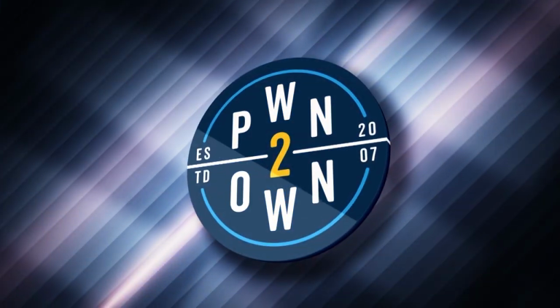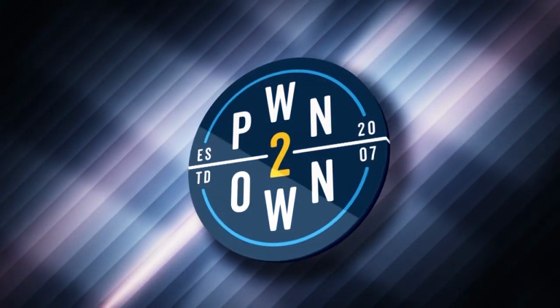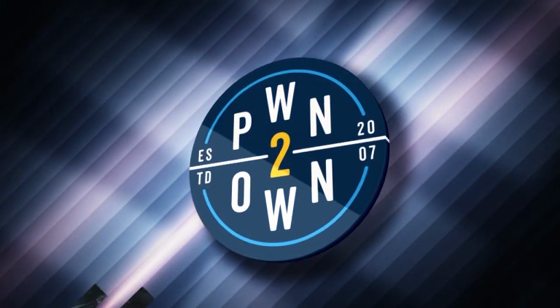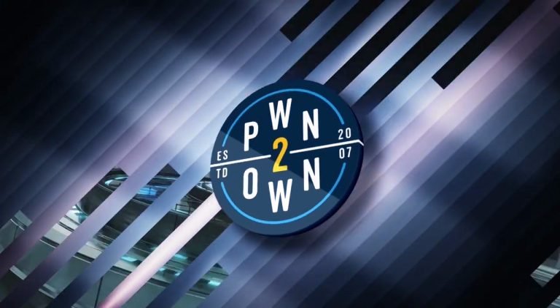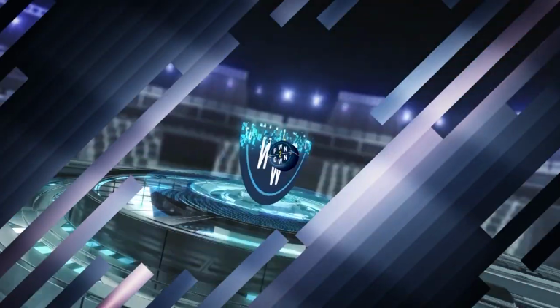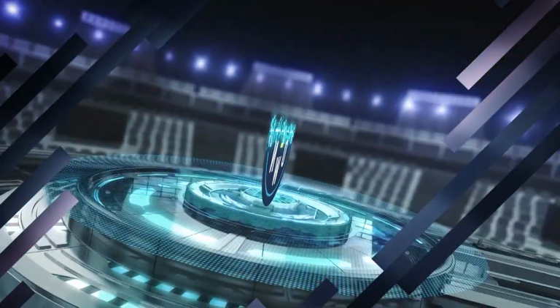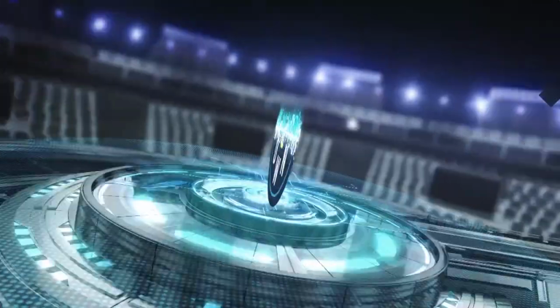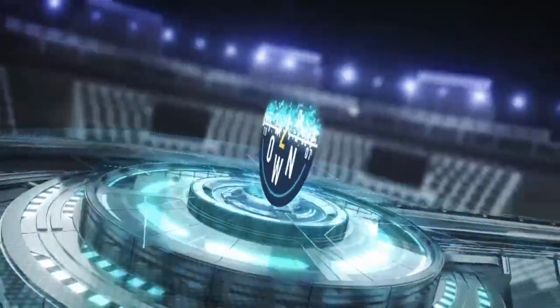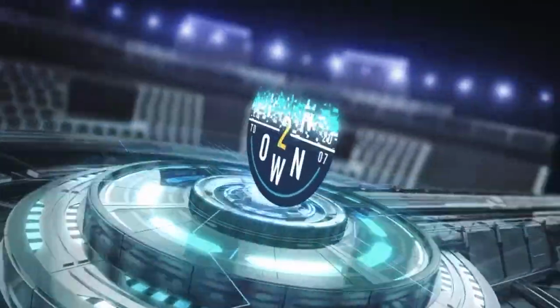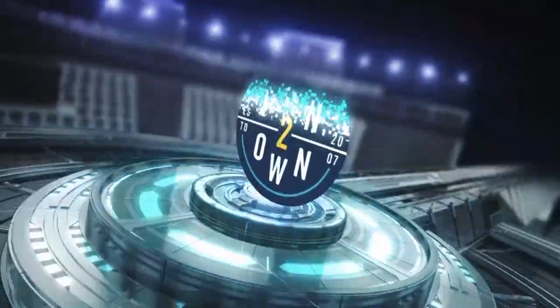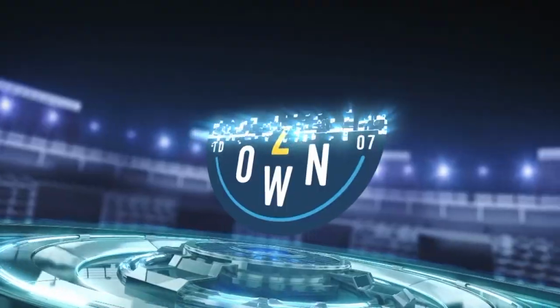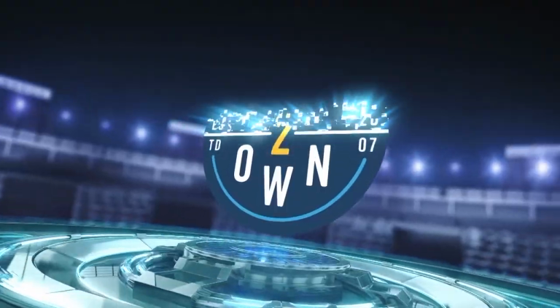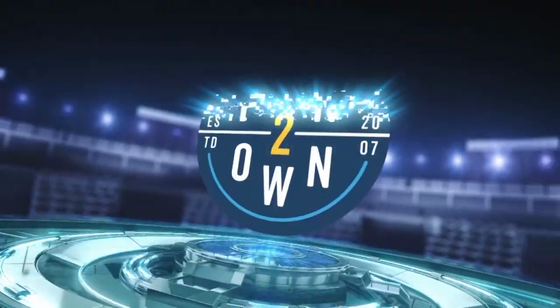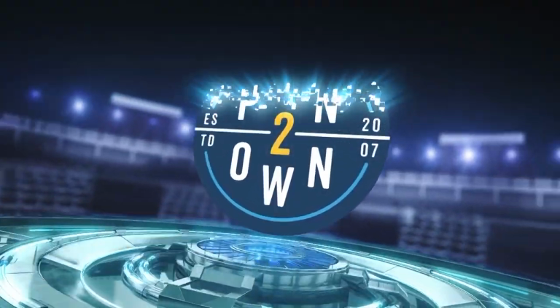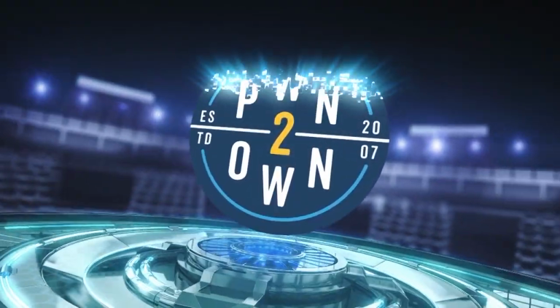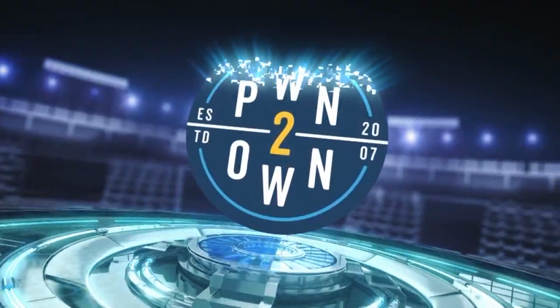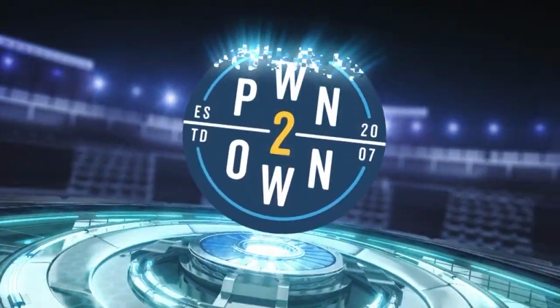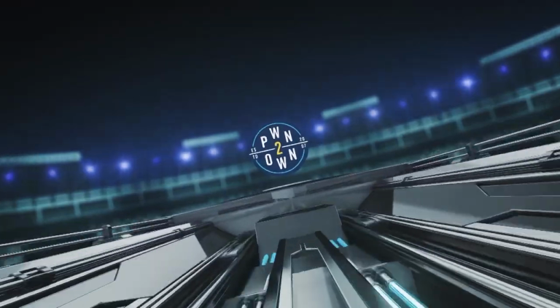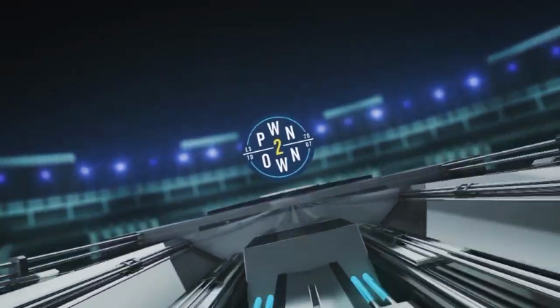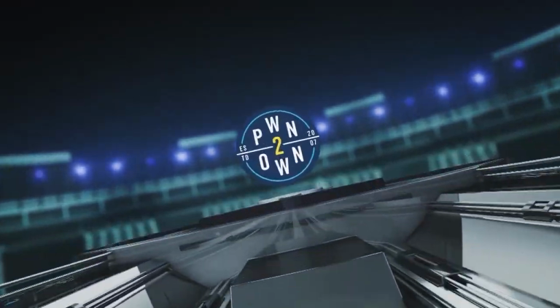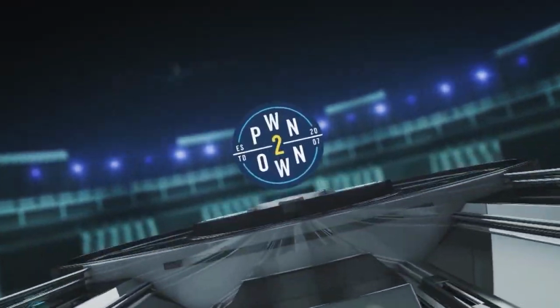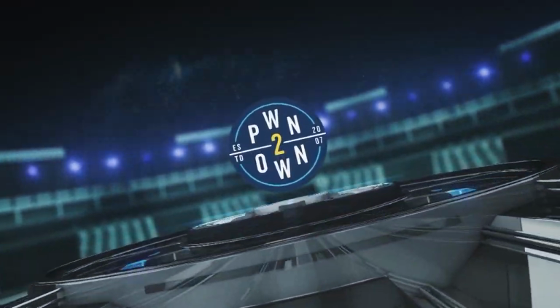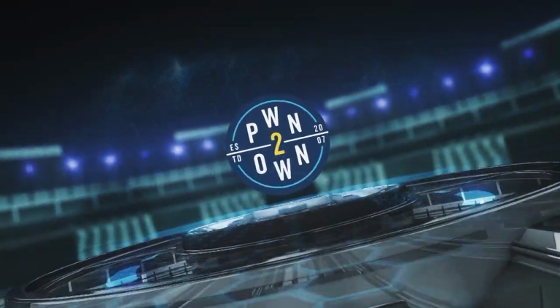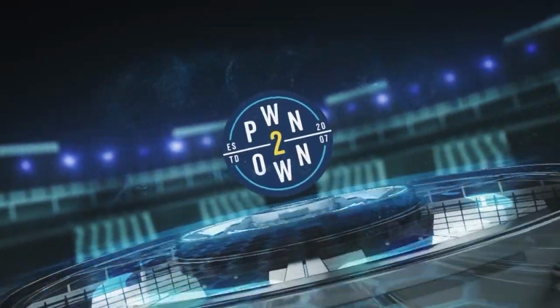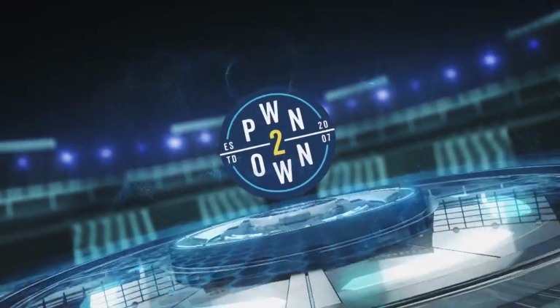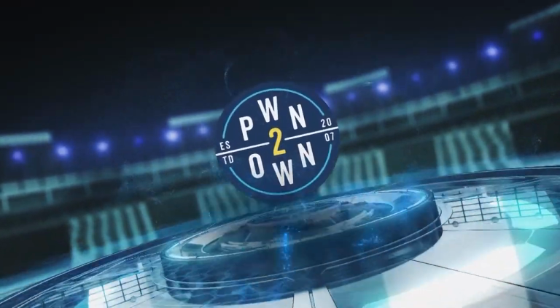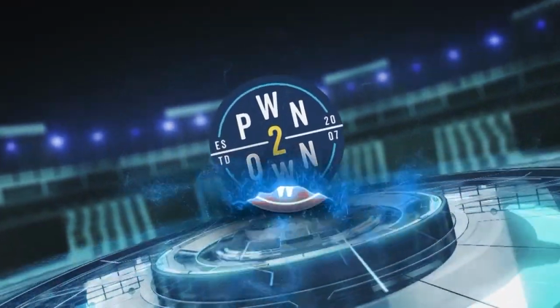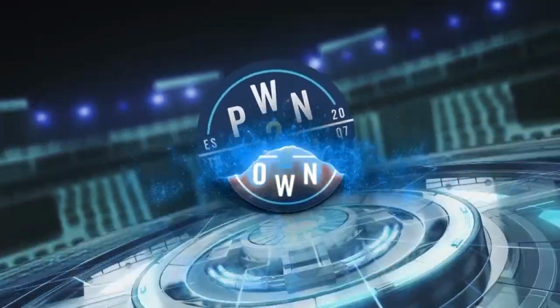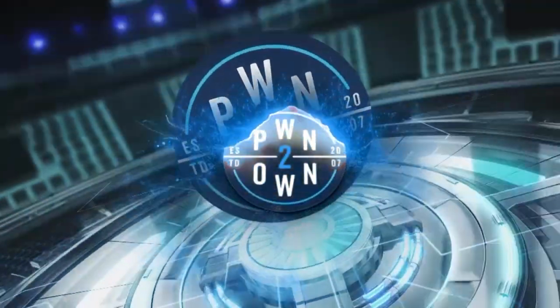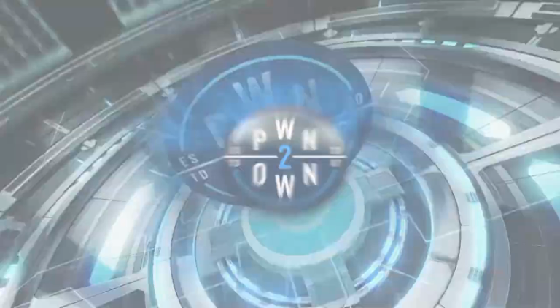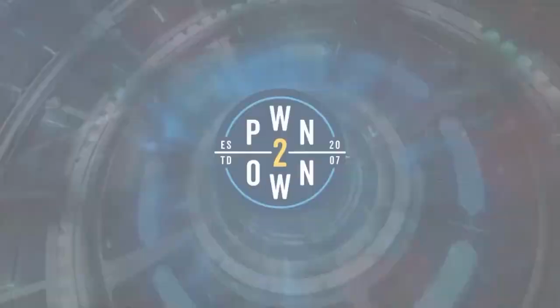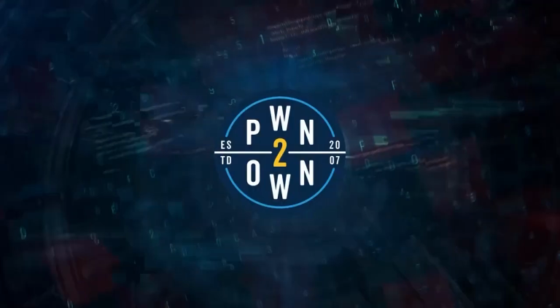That brings Pwn2Own 2020 to a close. It's been a great contest. We hope to see you this fall as Pwn2Own returns to Tokyo.